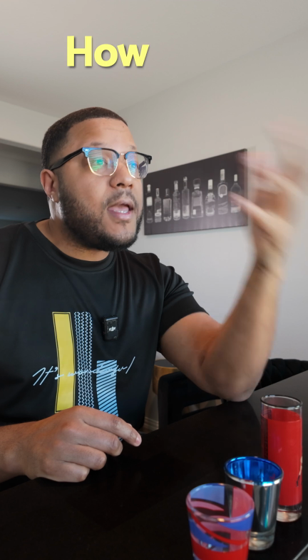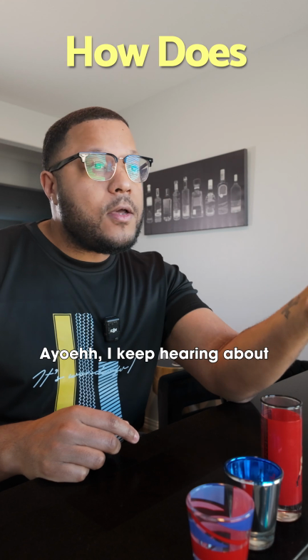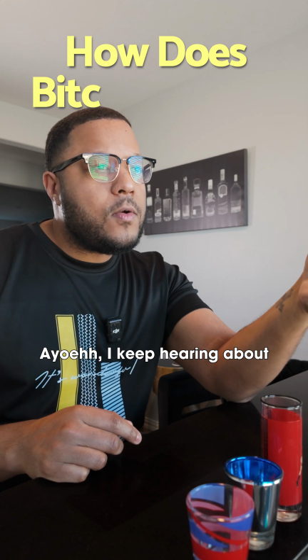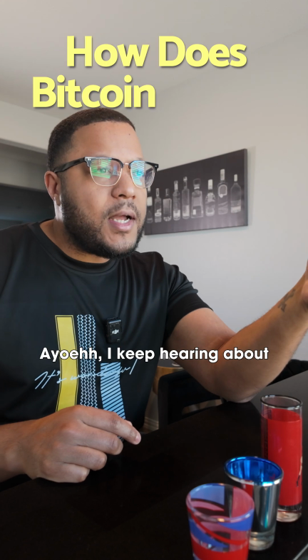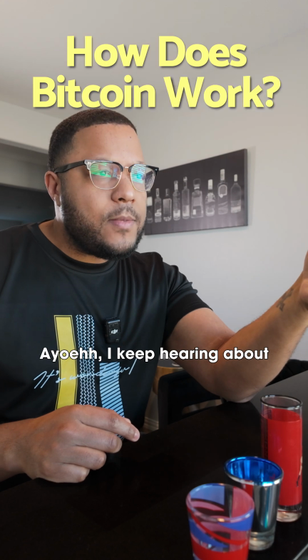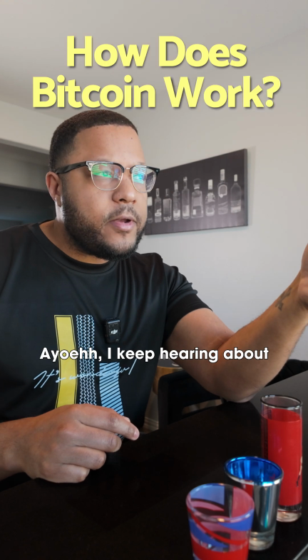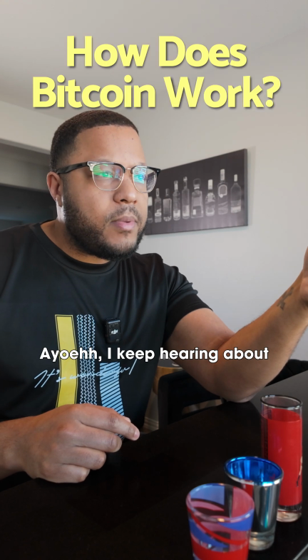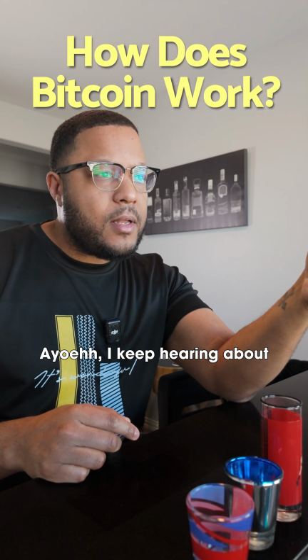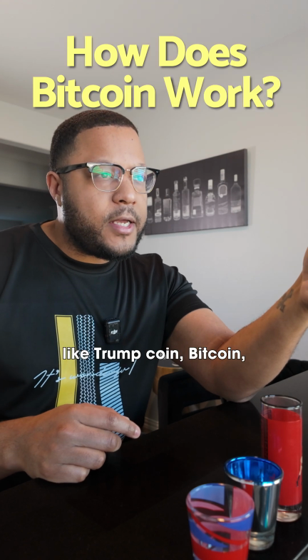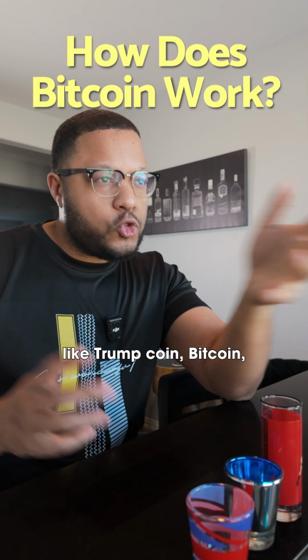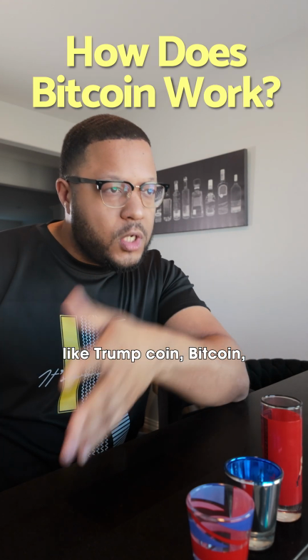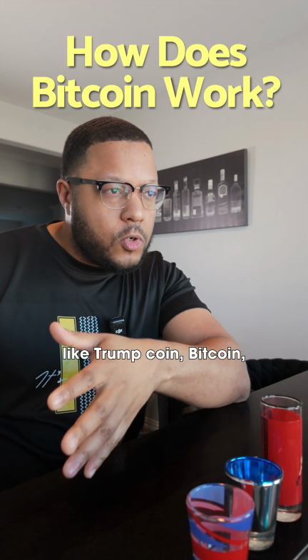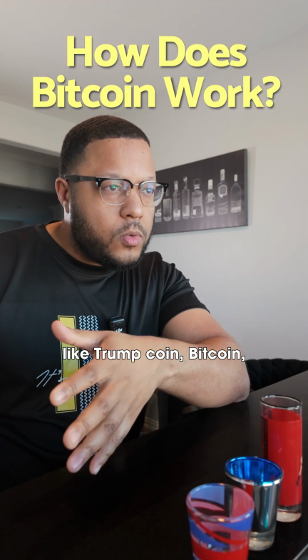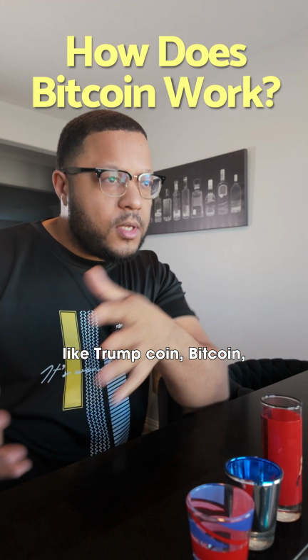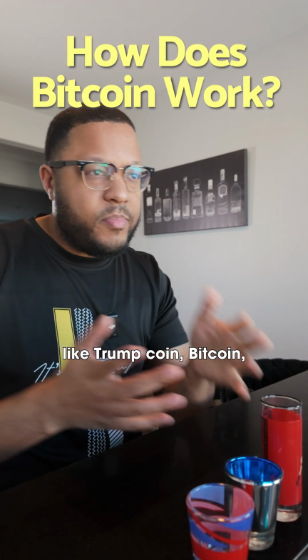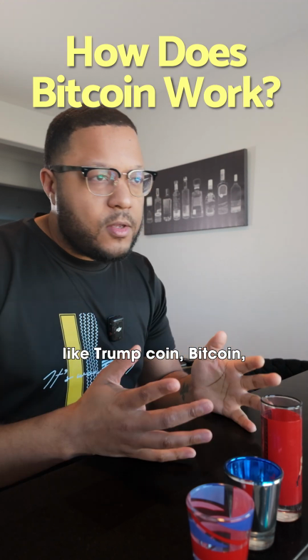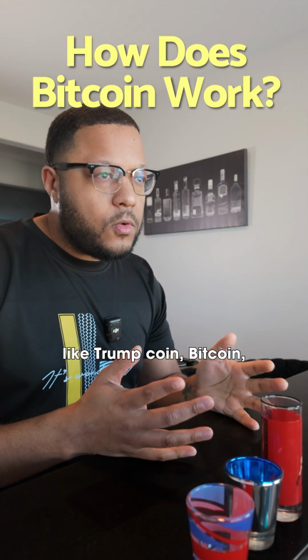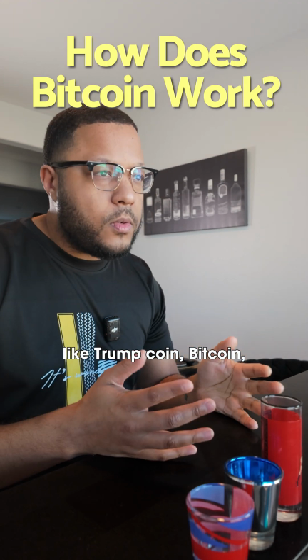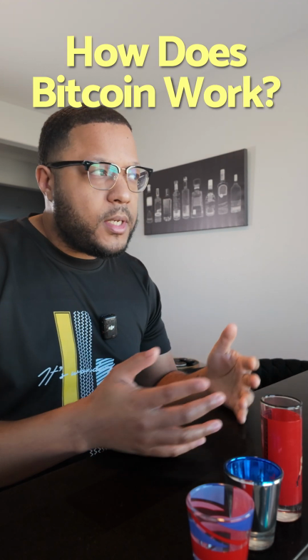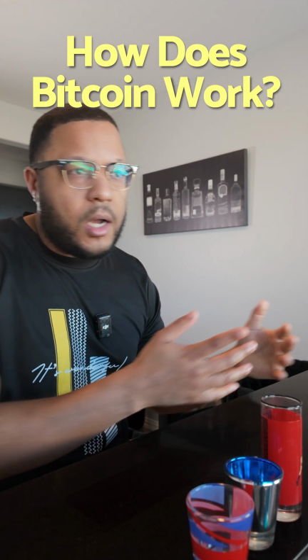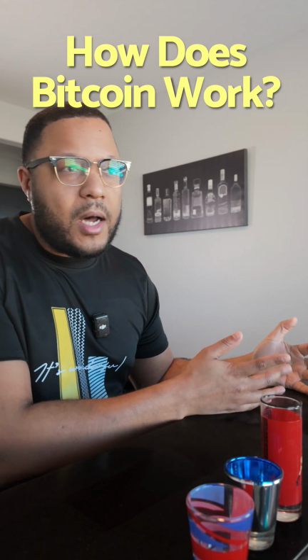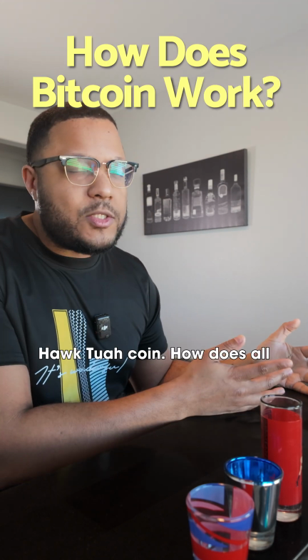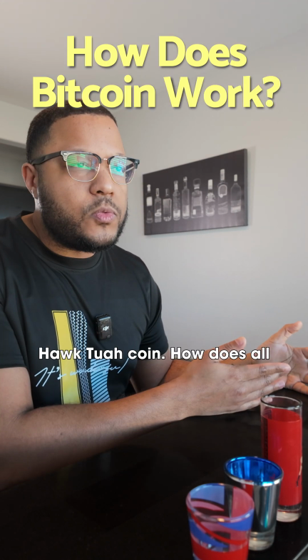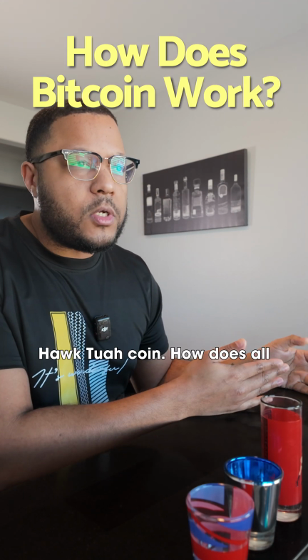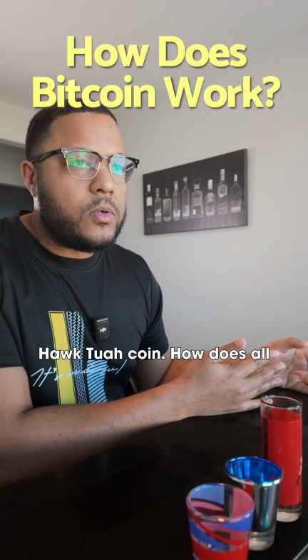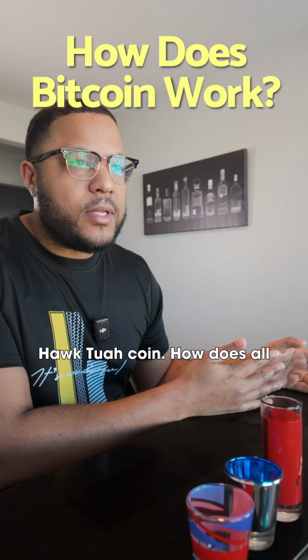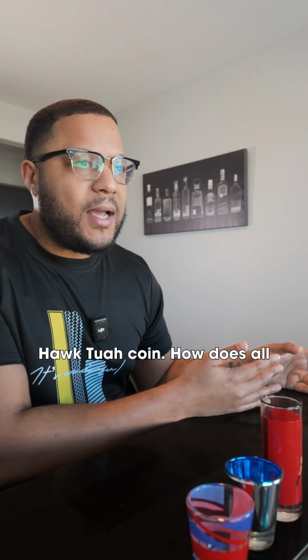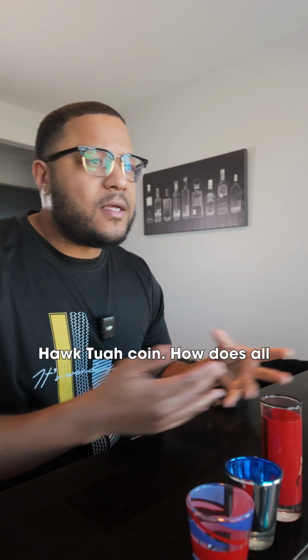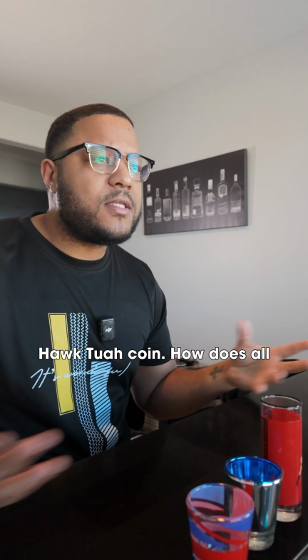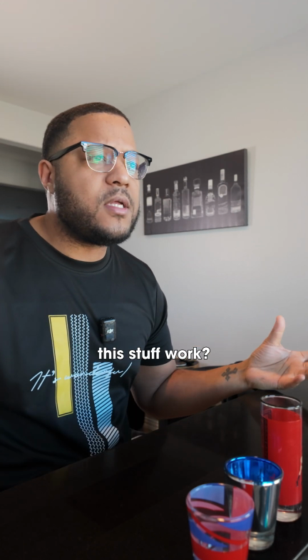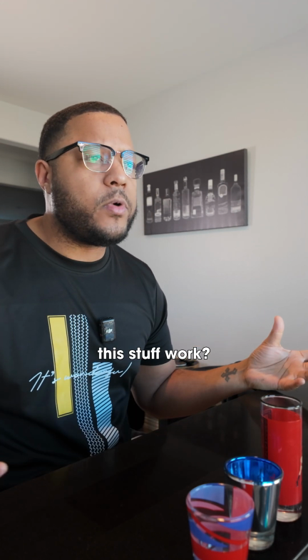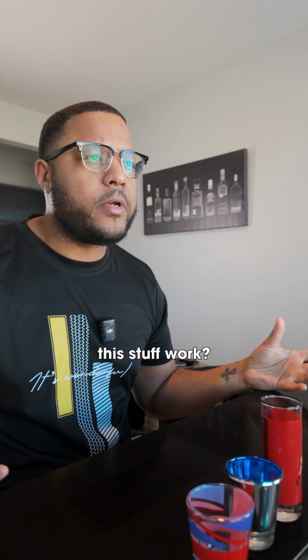I keep hearing about Trump coin, Bitcoin, Hawk Tuah coin — how does all this stuff work?